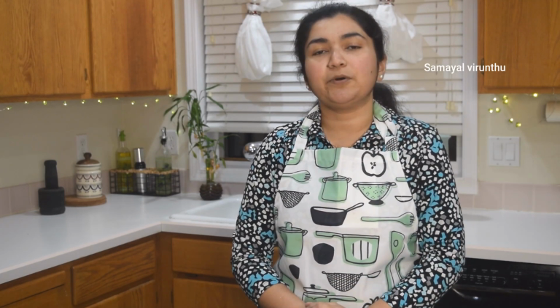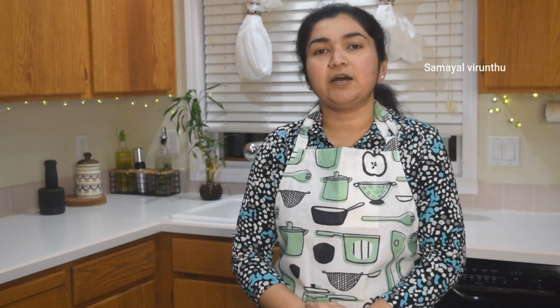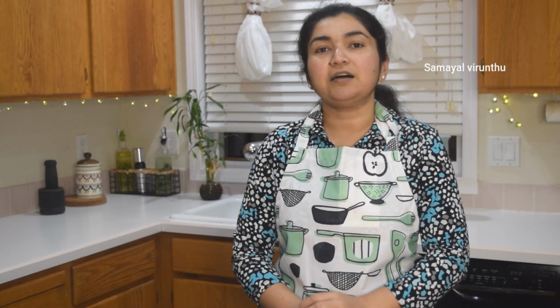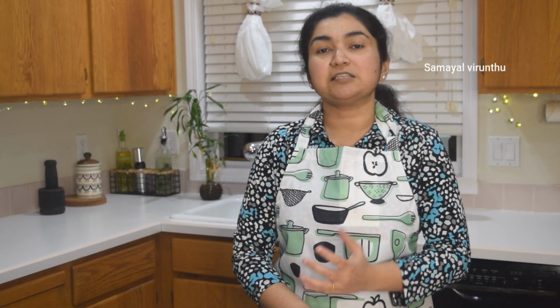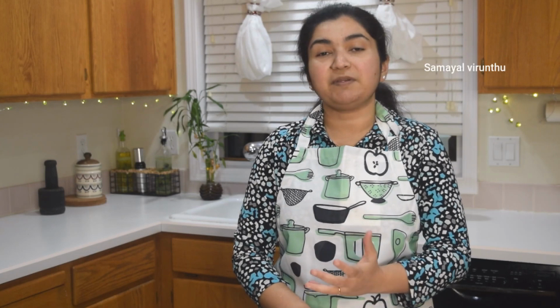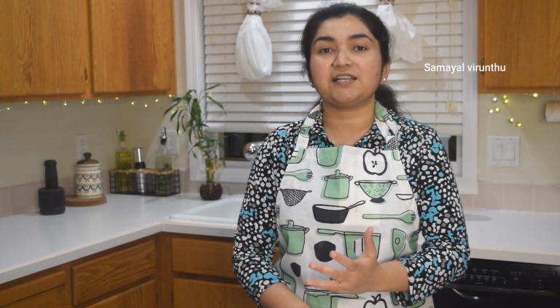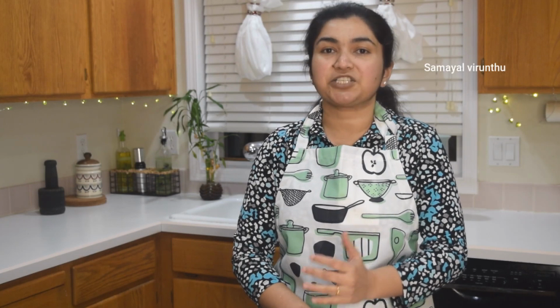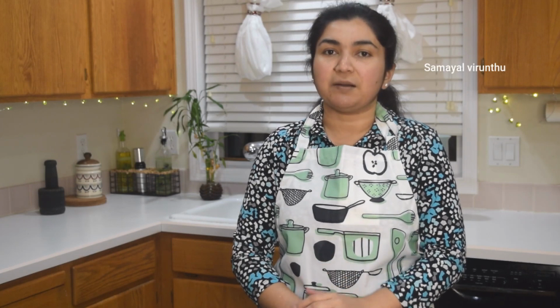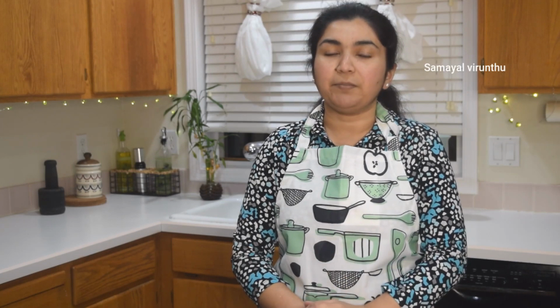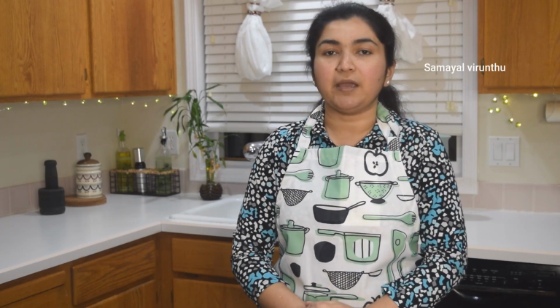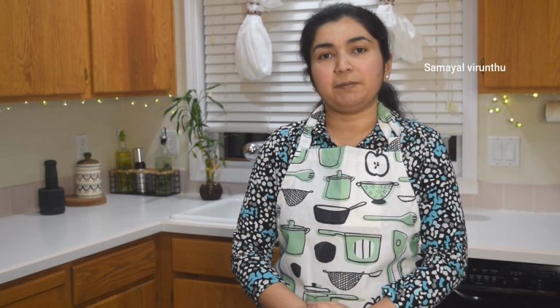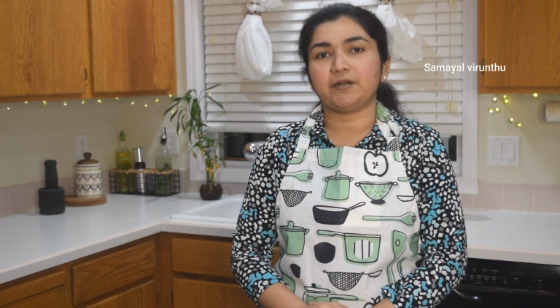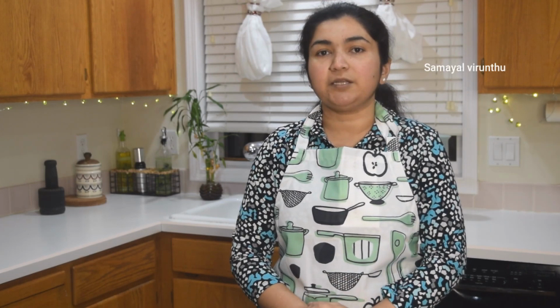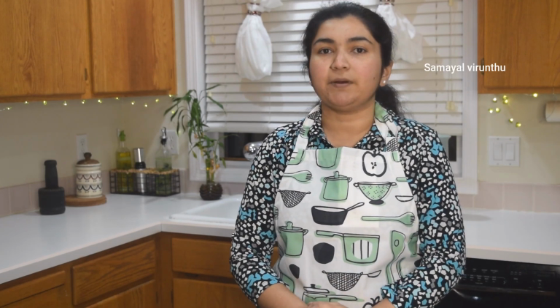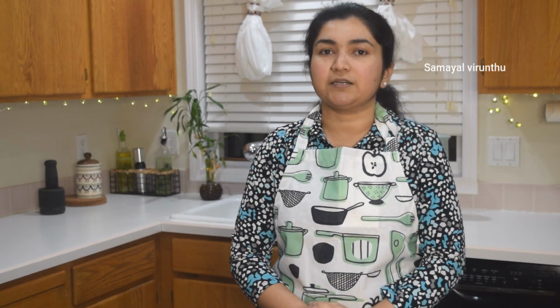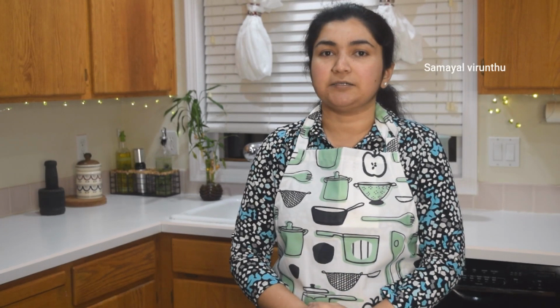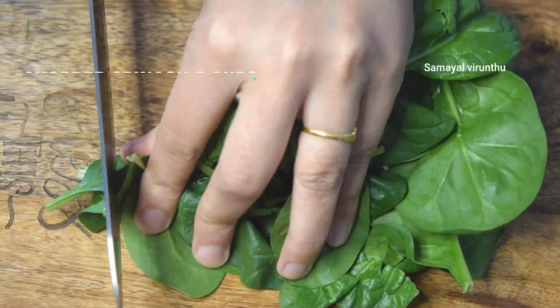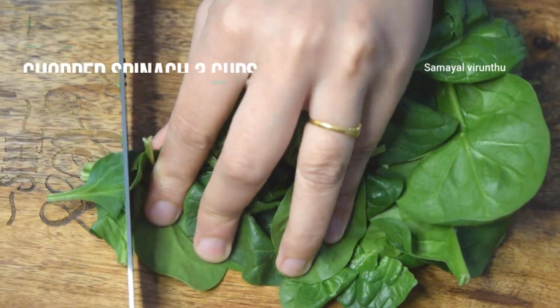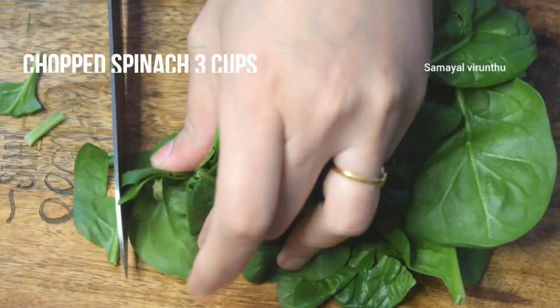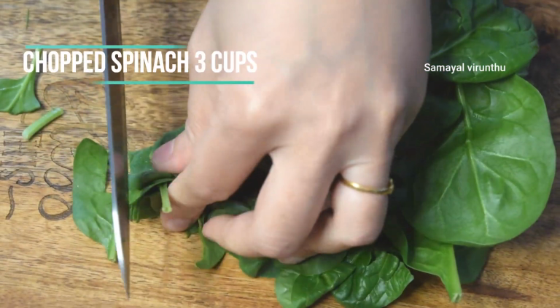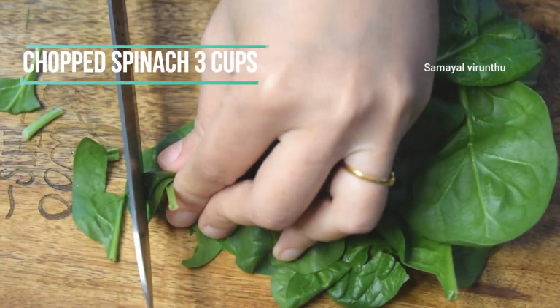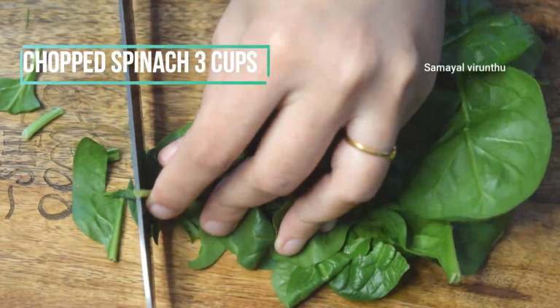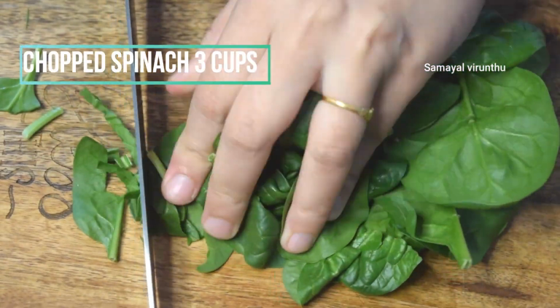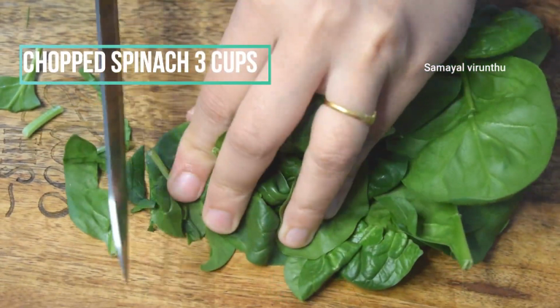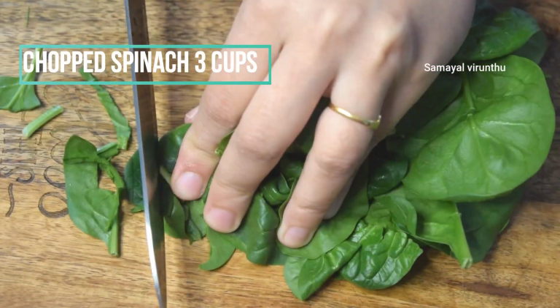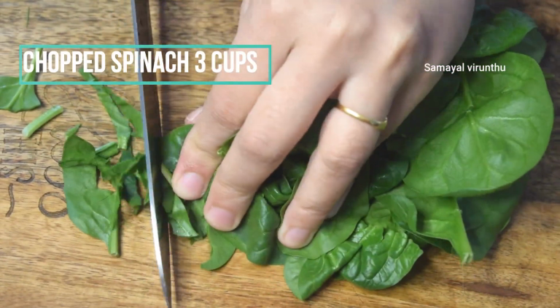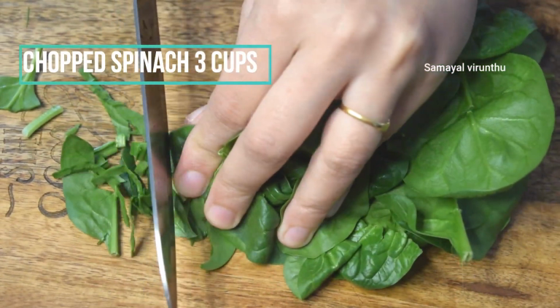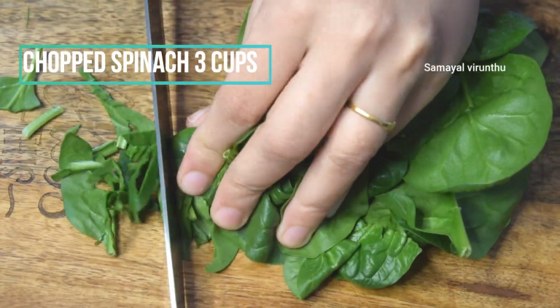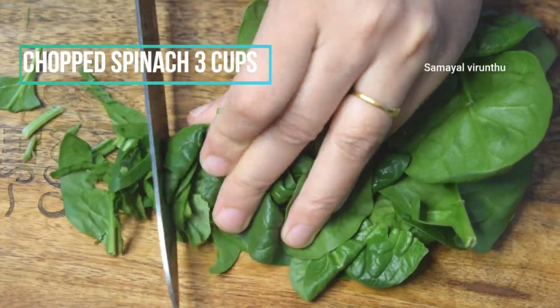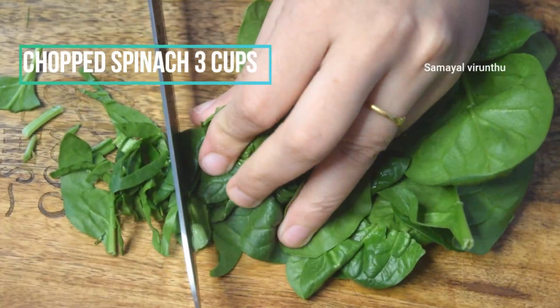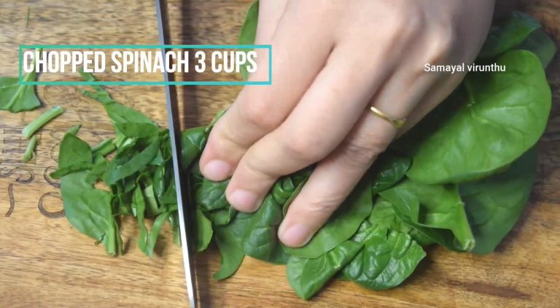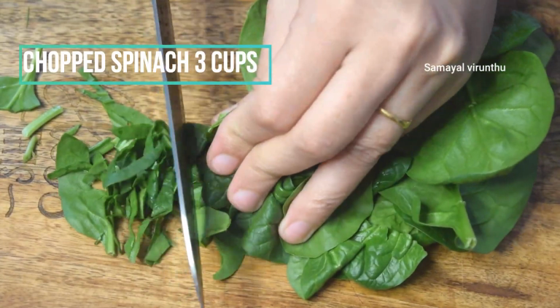I will show you how to make a spinach cup. I am using spinach. The spinach is good.